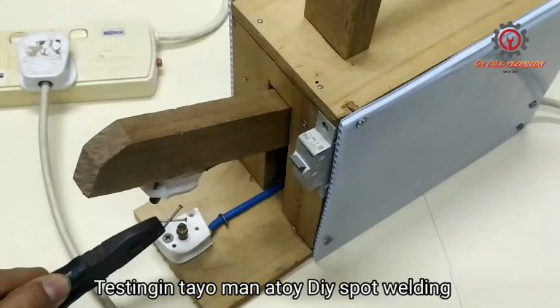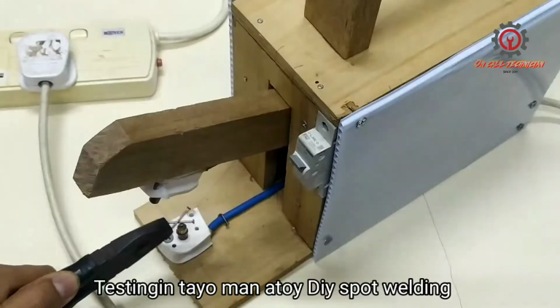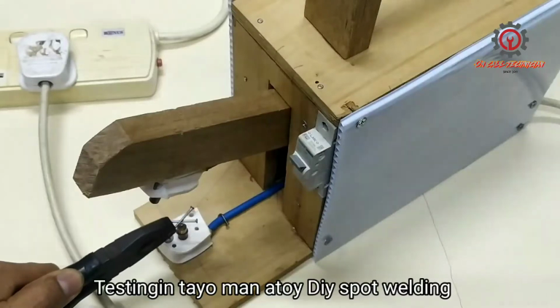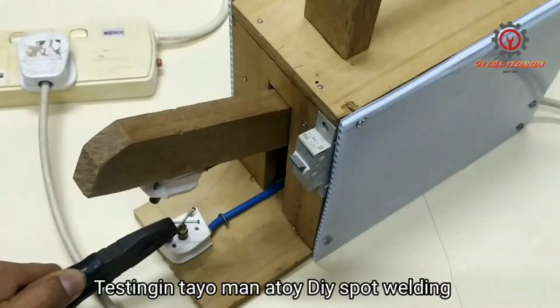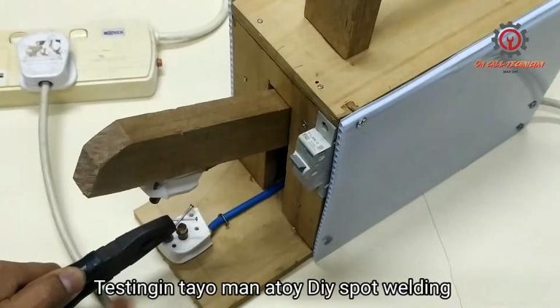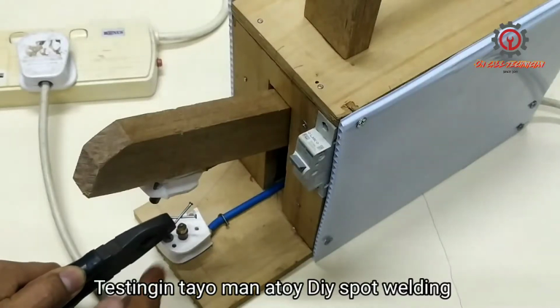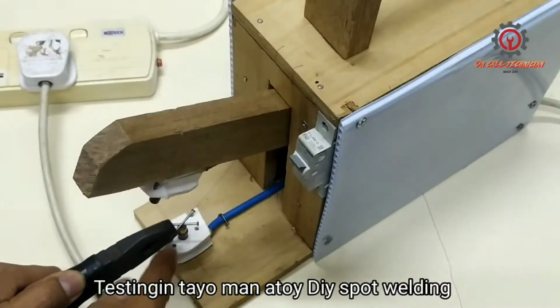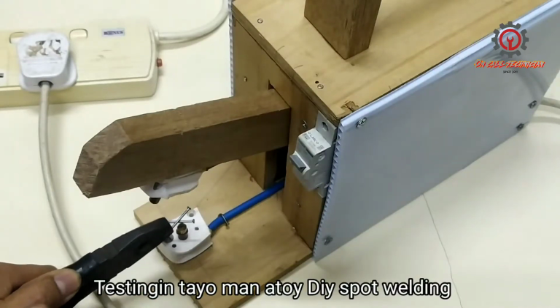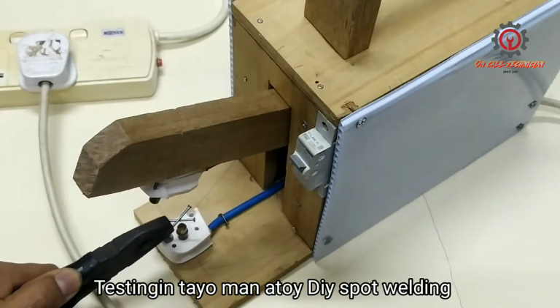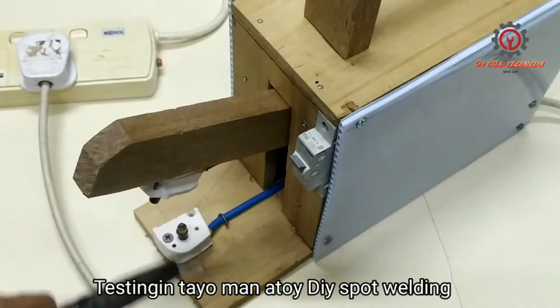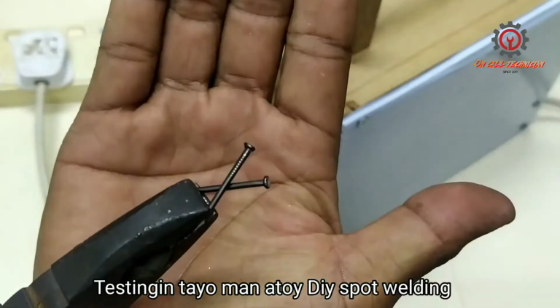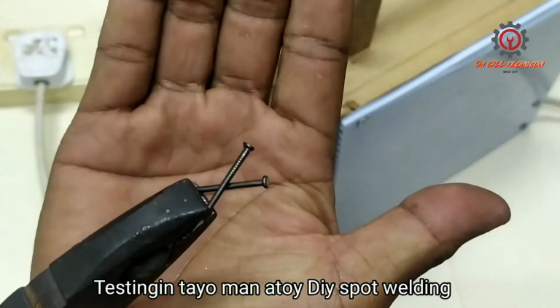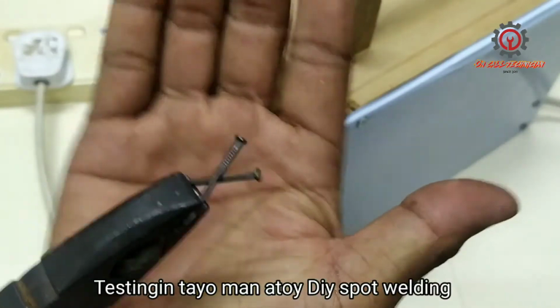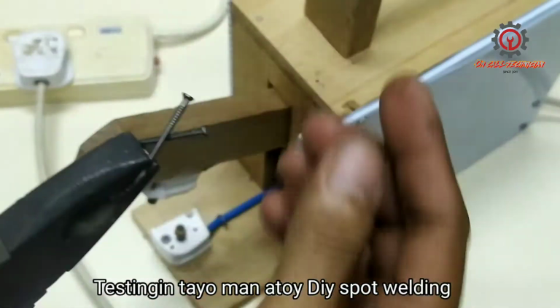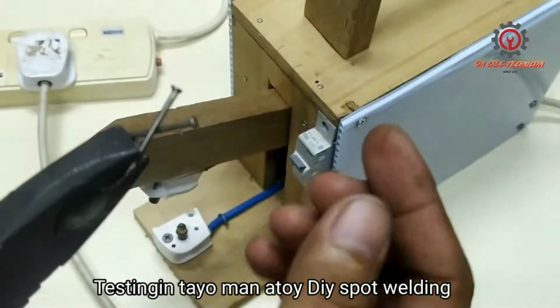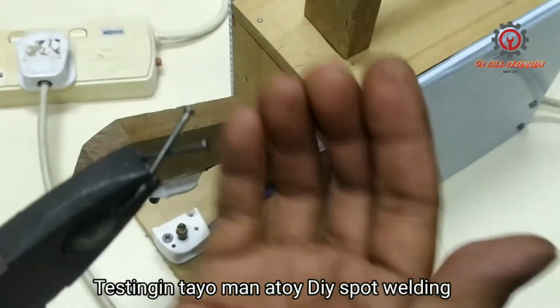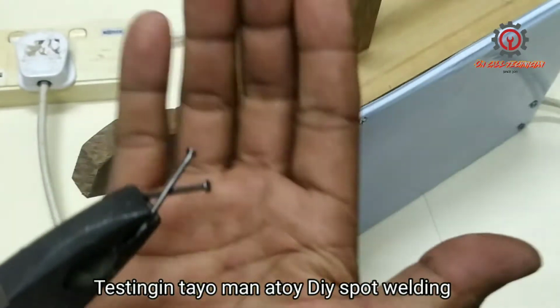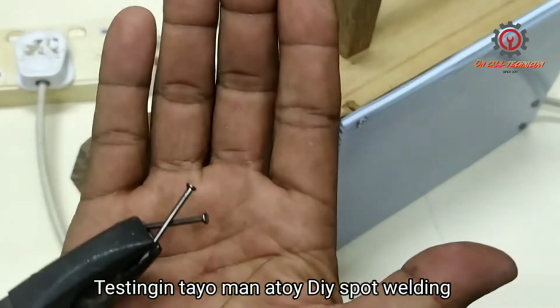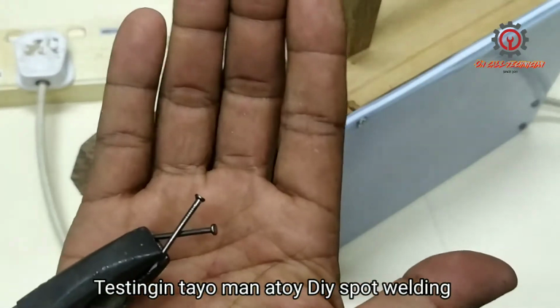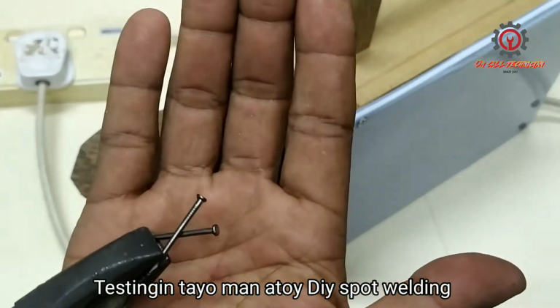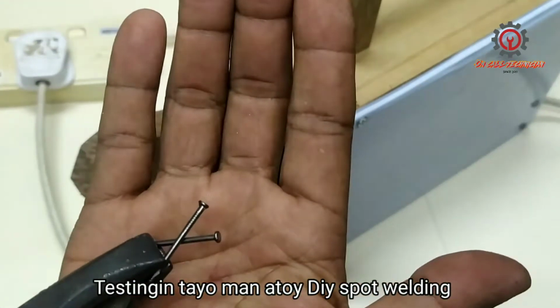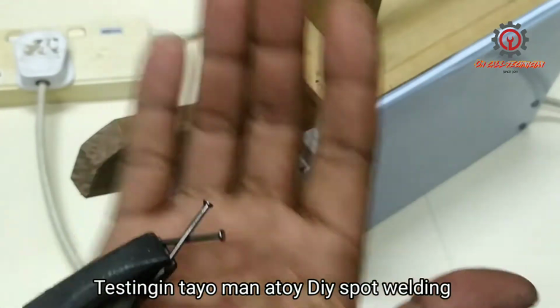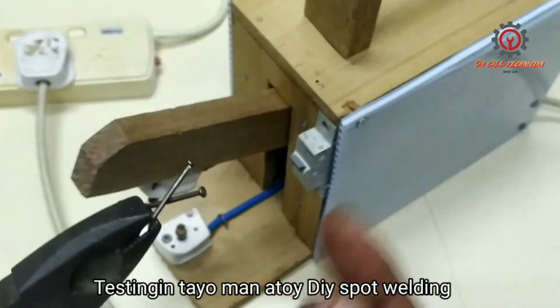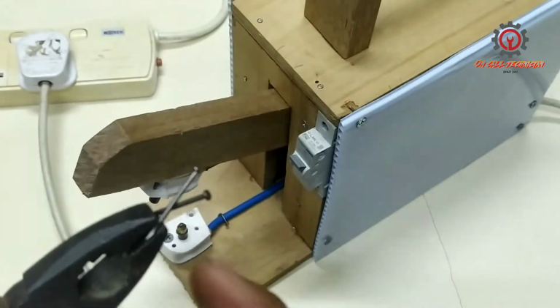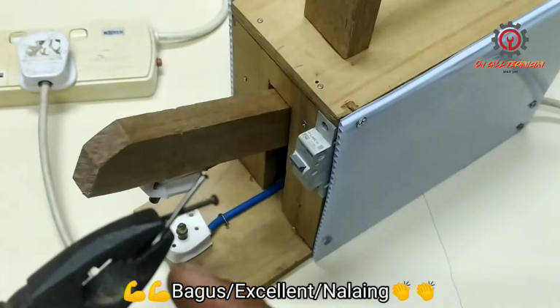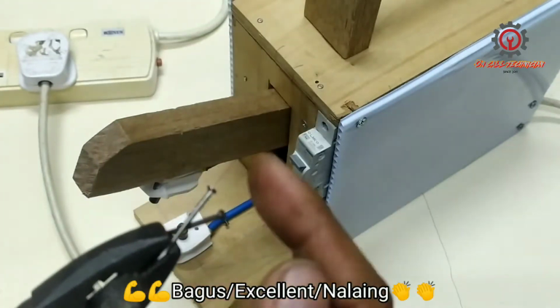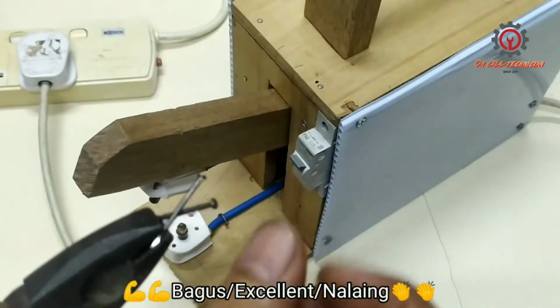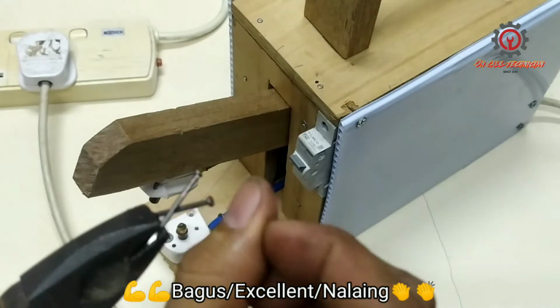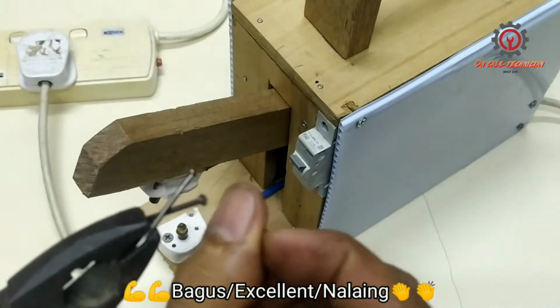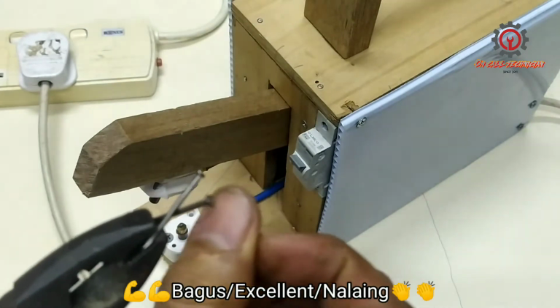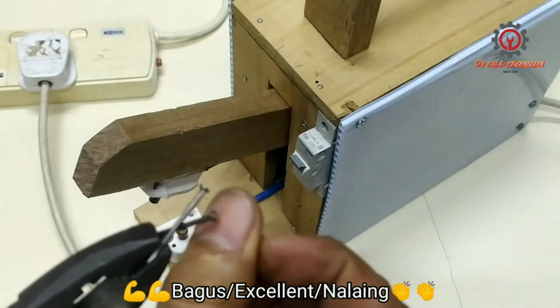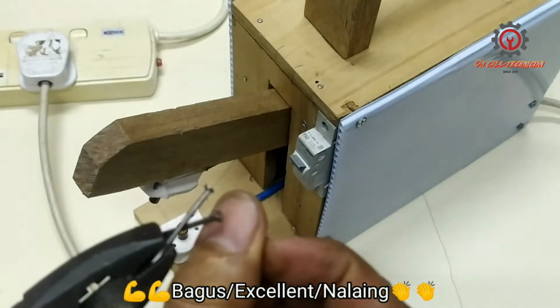We're going to try this with a nail — take note, this is one inch.